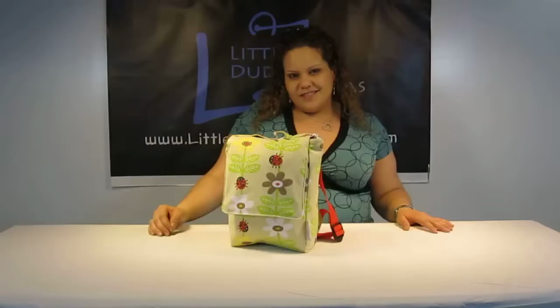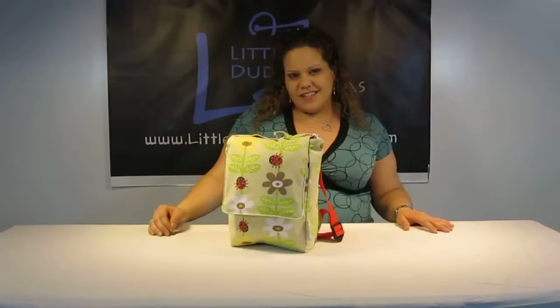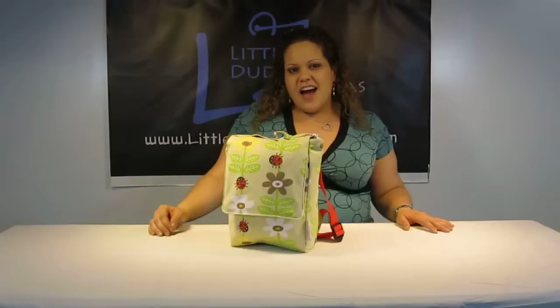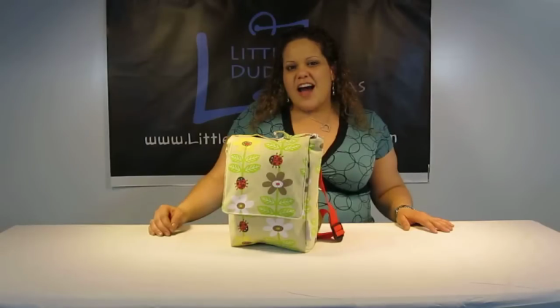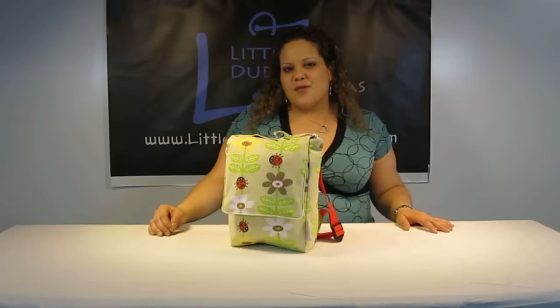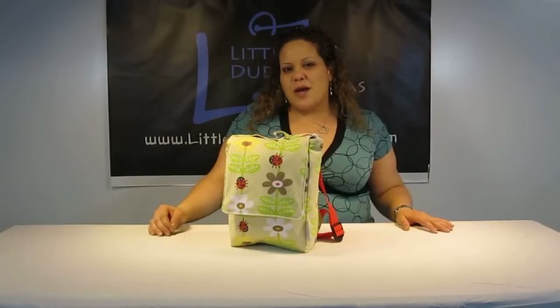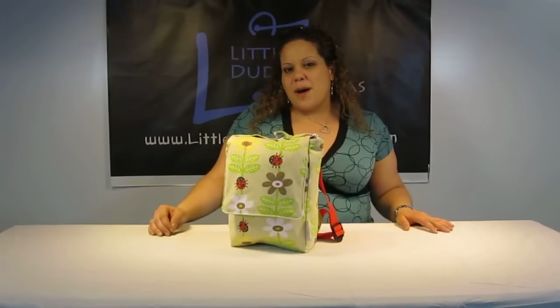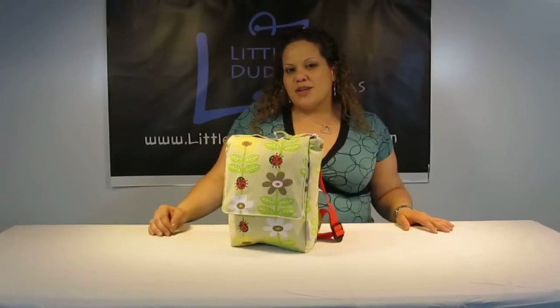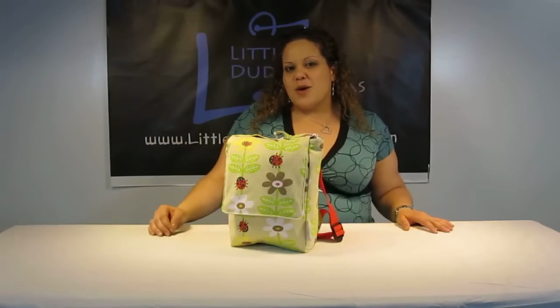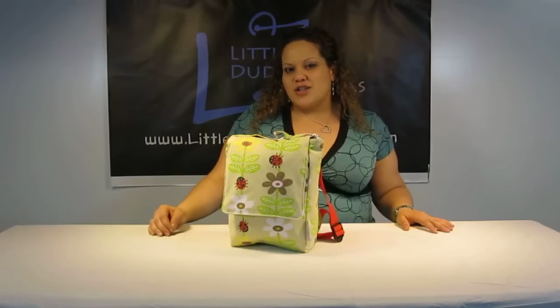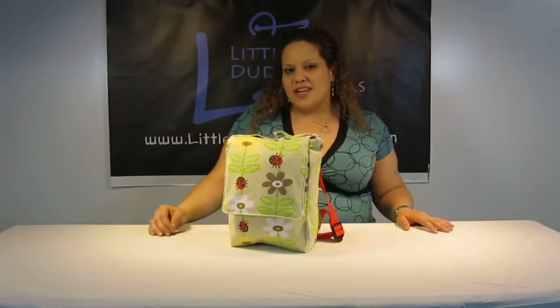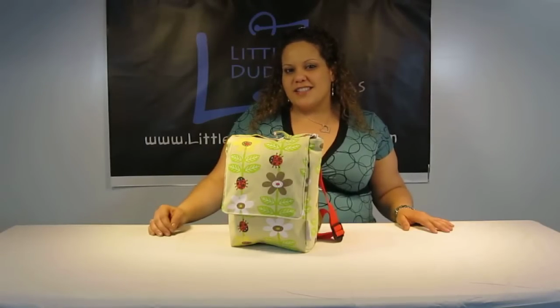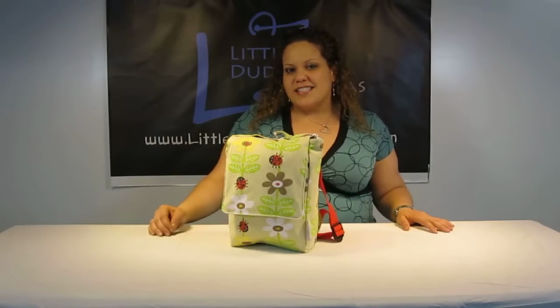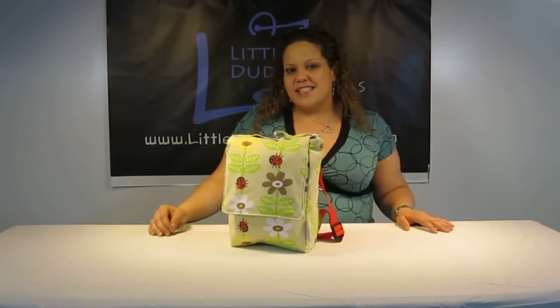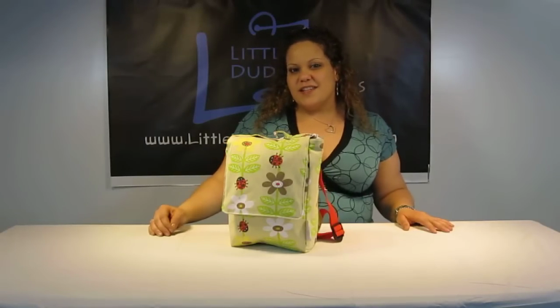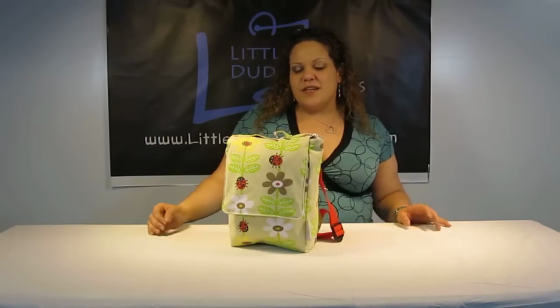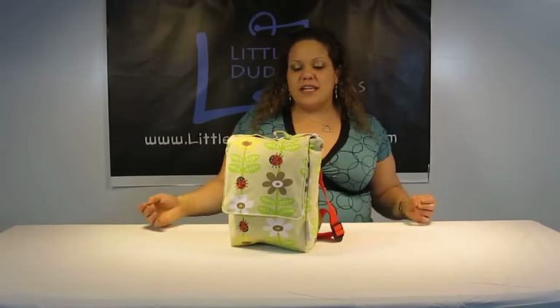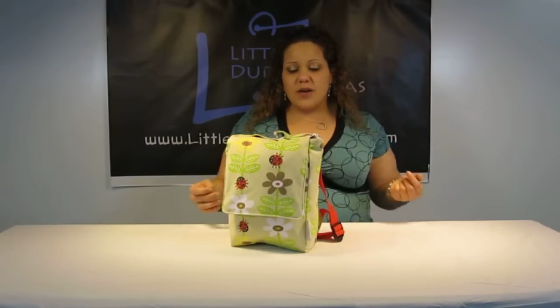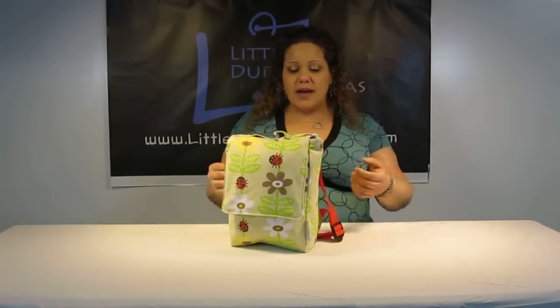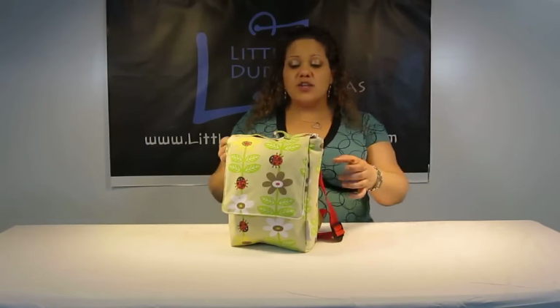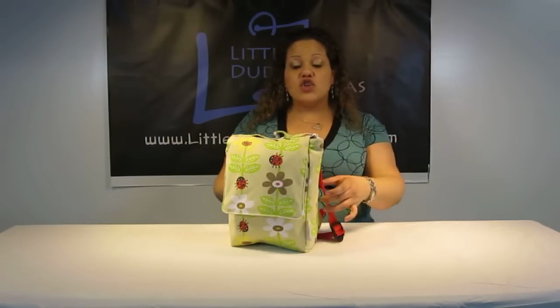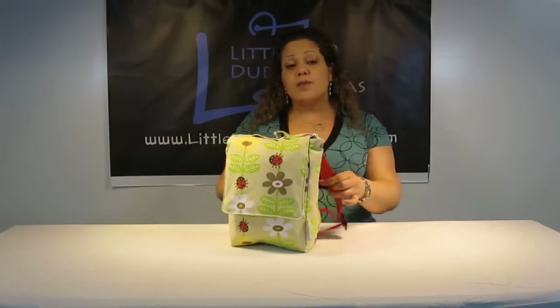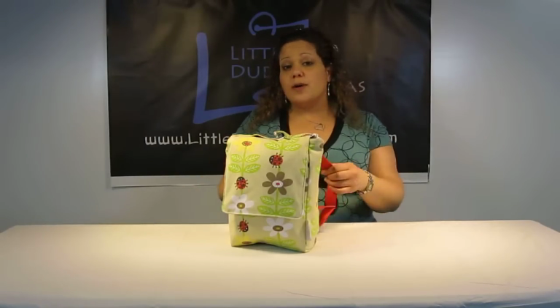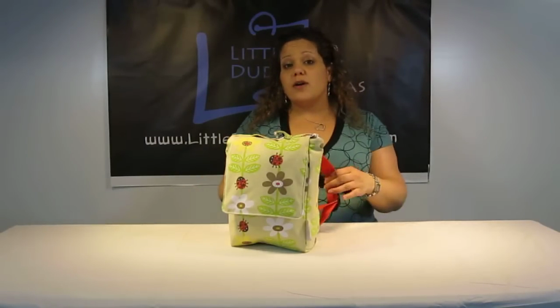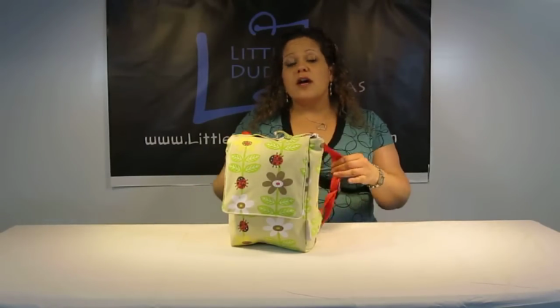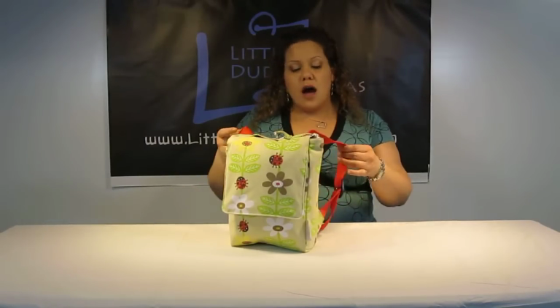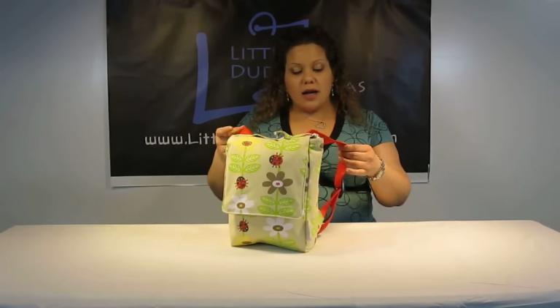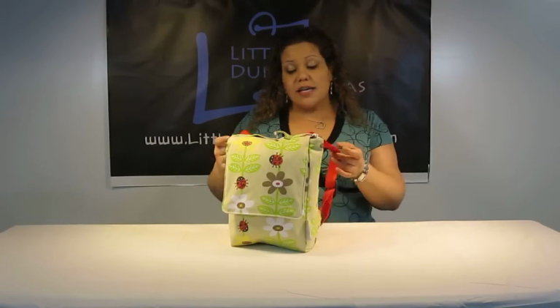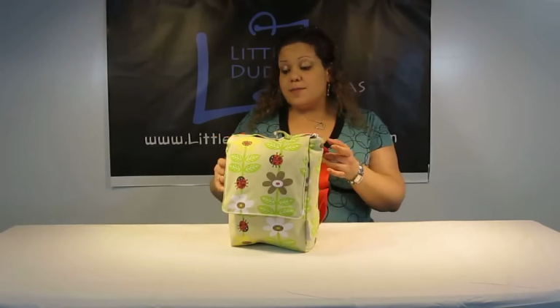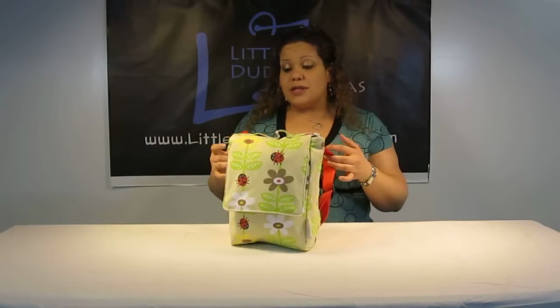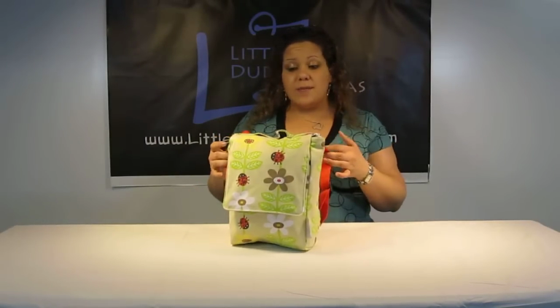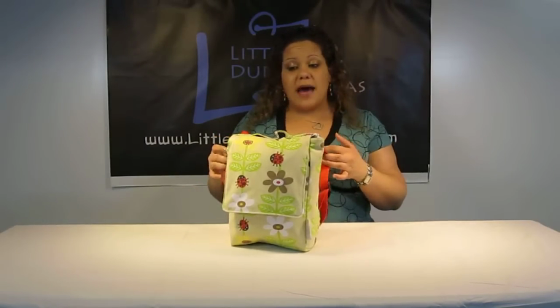Hi everyone. You're watching LDD TV and here I have the Sugar Booger Kitty Play Pack.